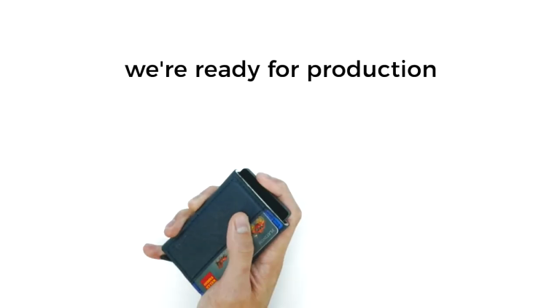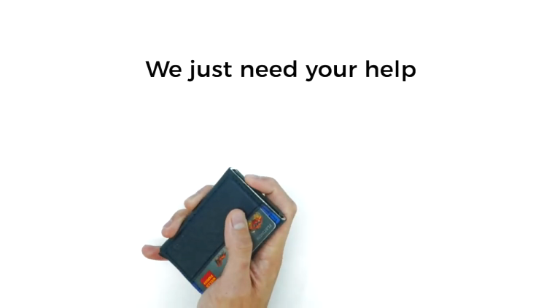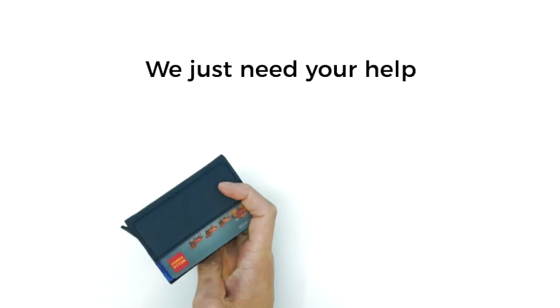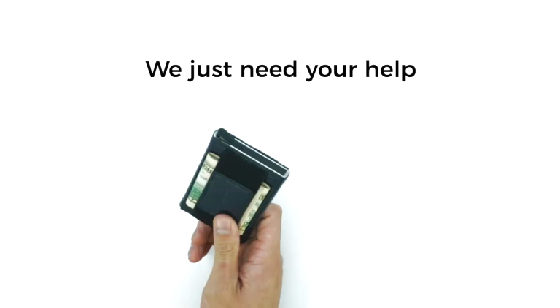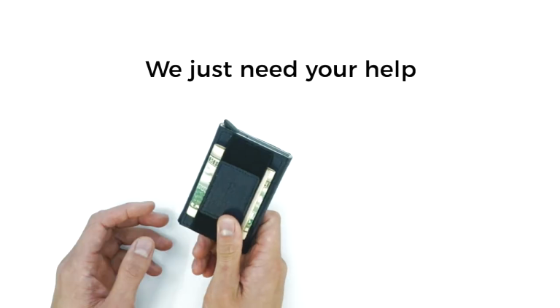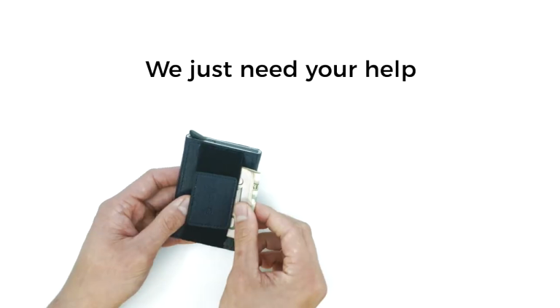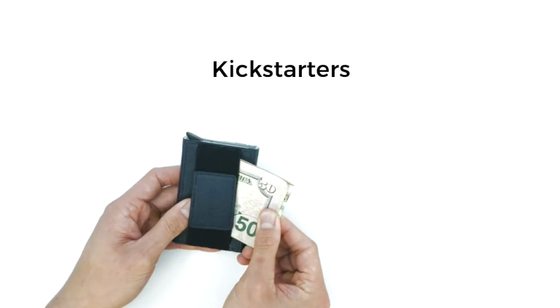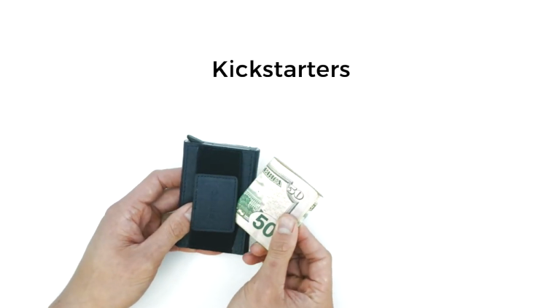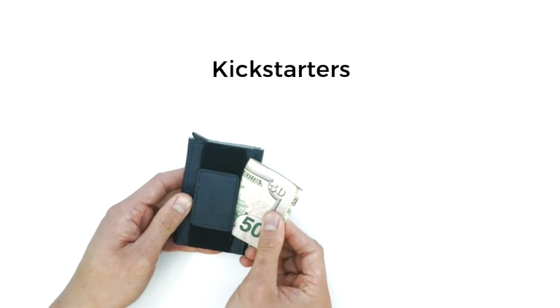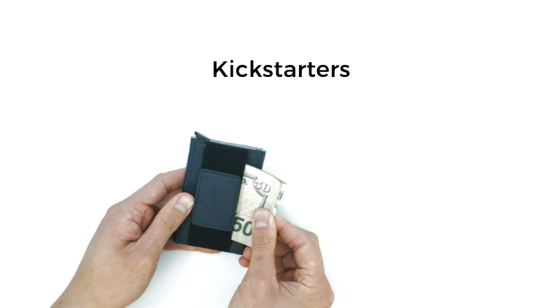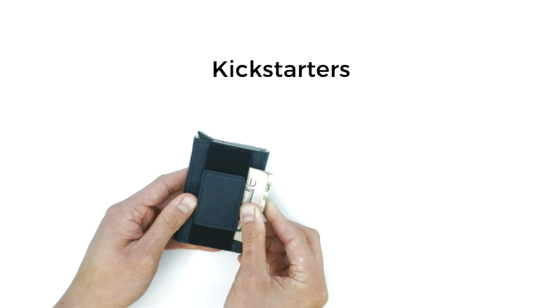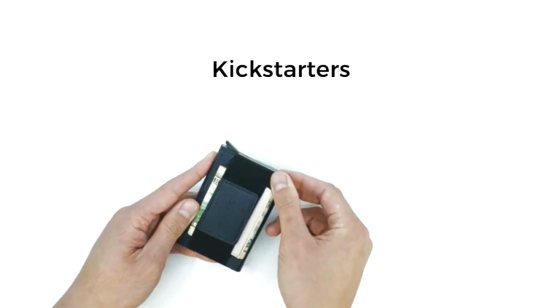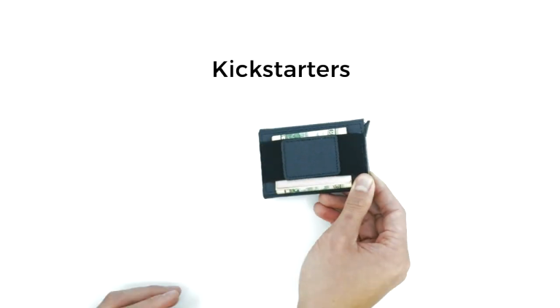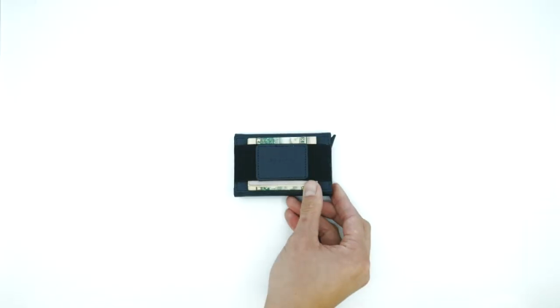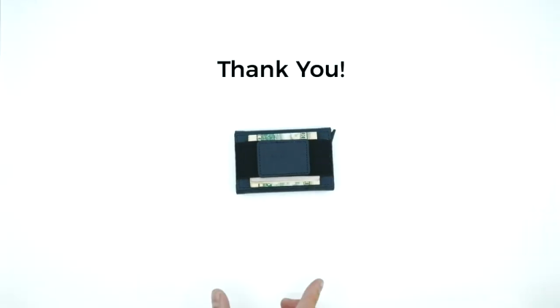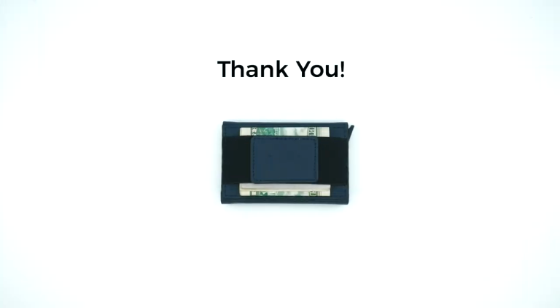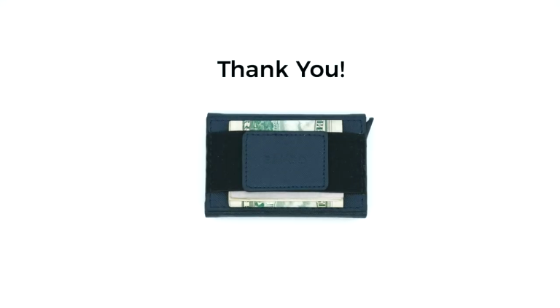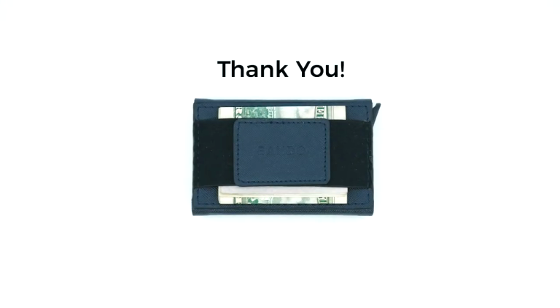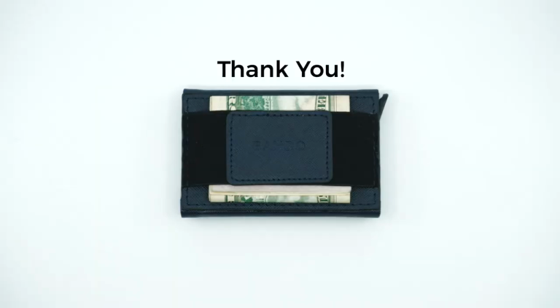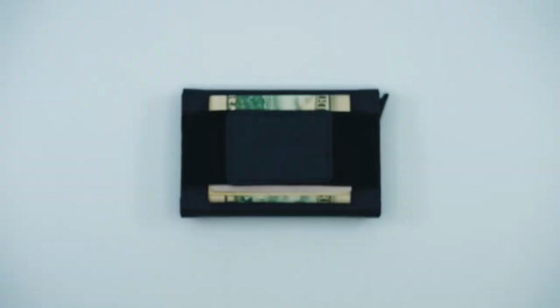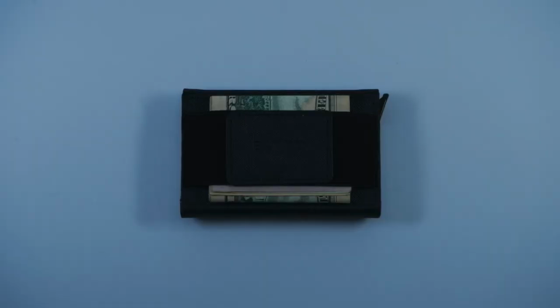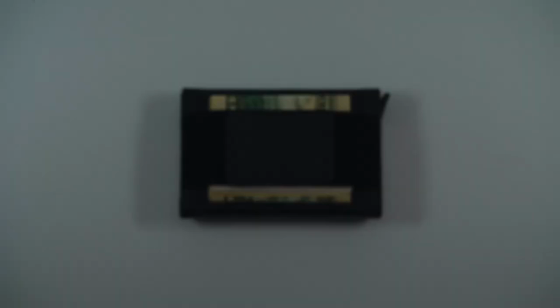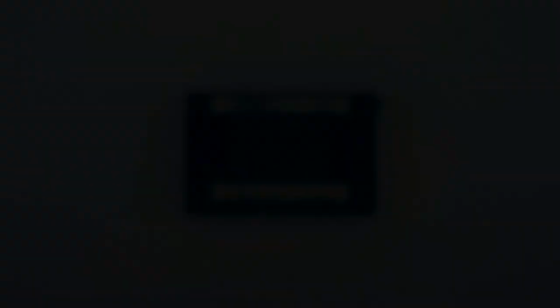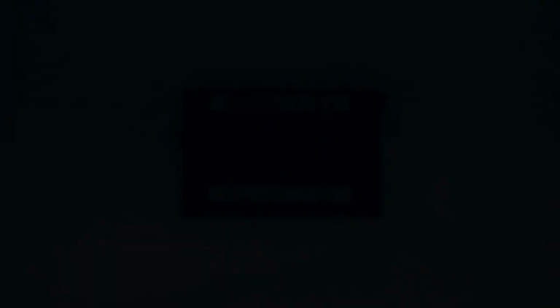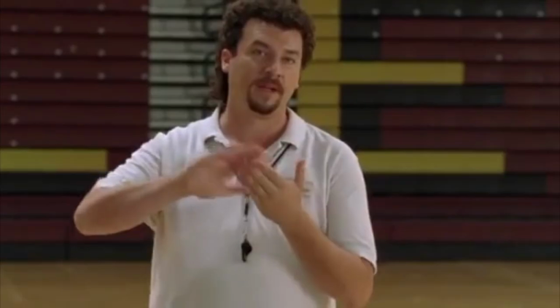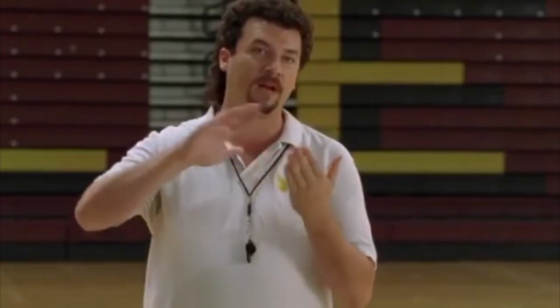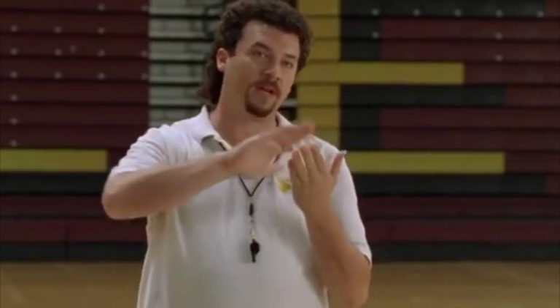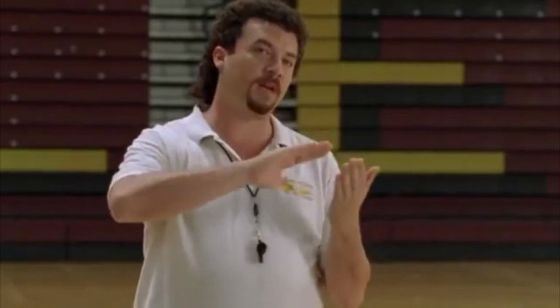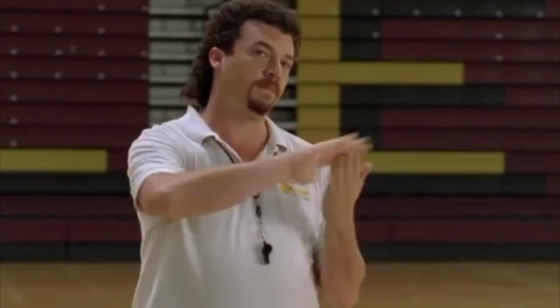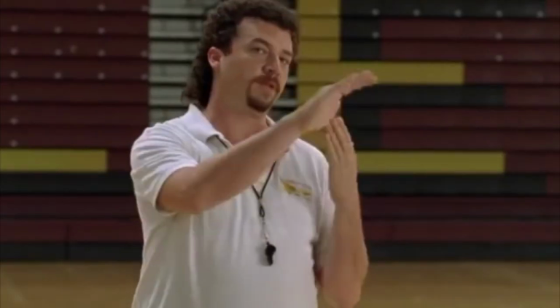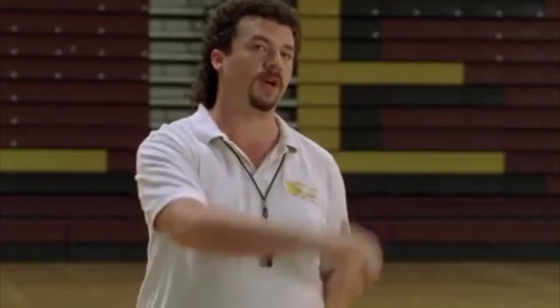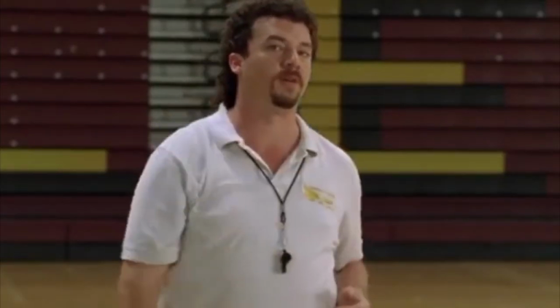We just need your help, Kickstarters. Thank you — dollar dollar bills y'all!